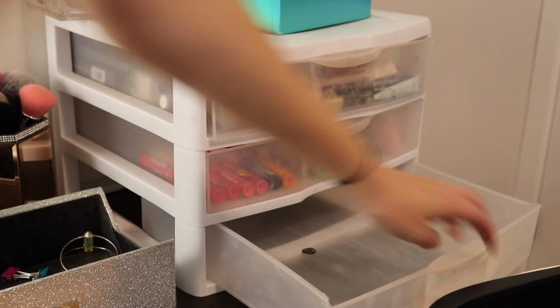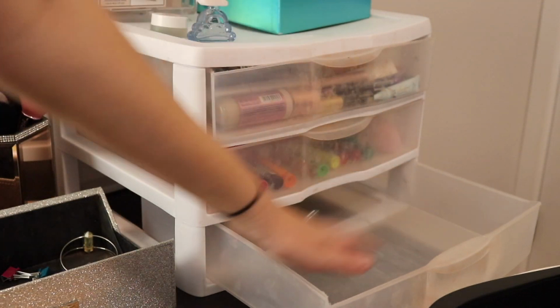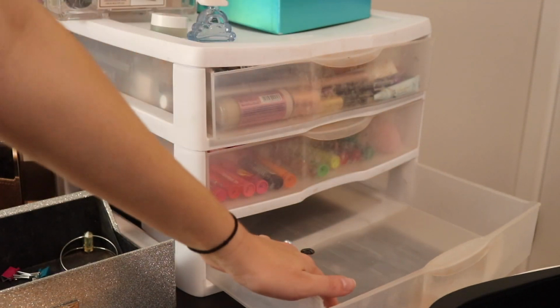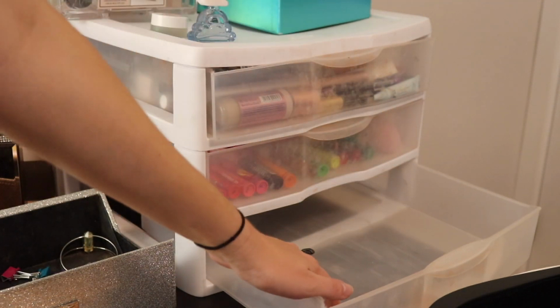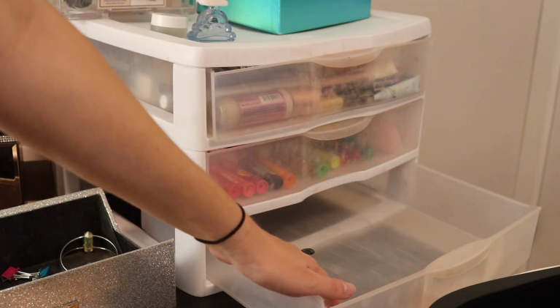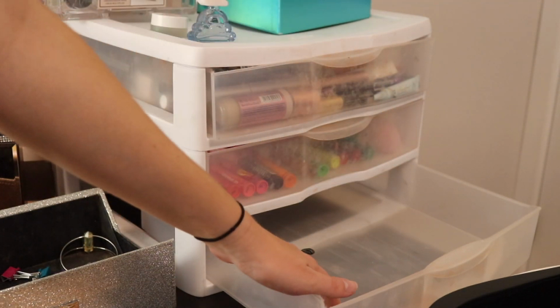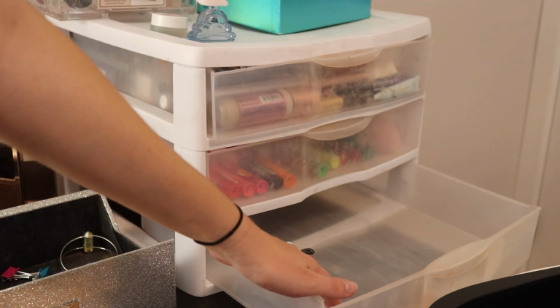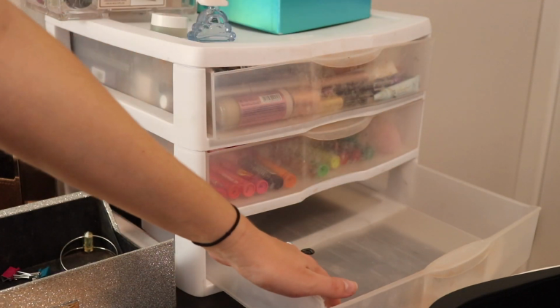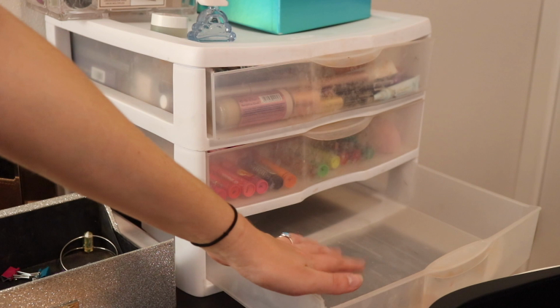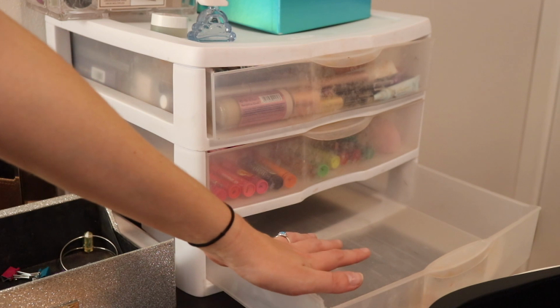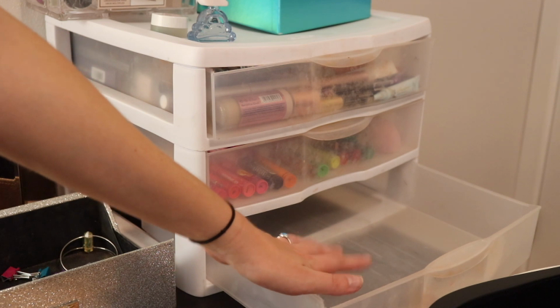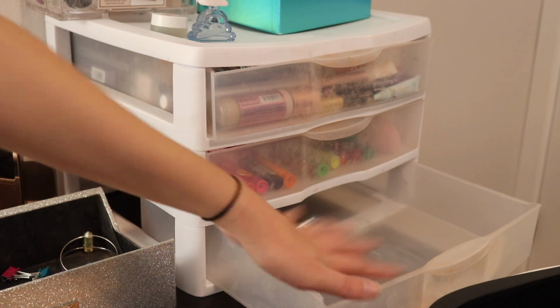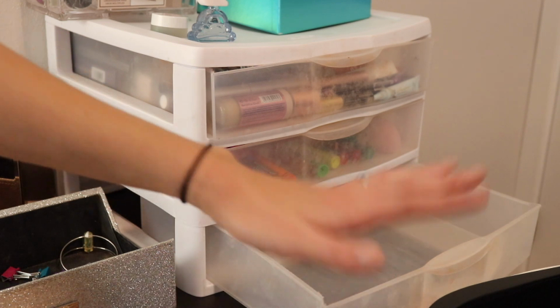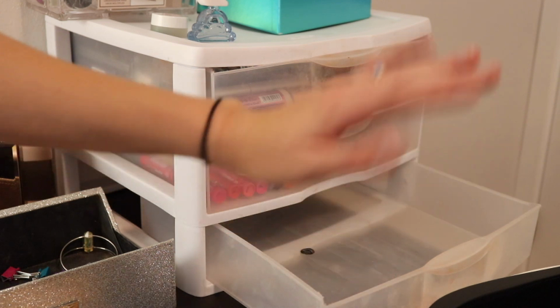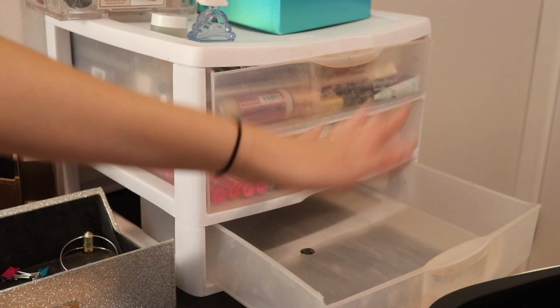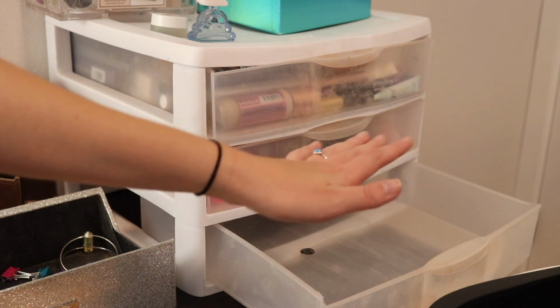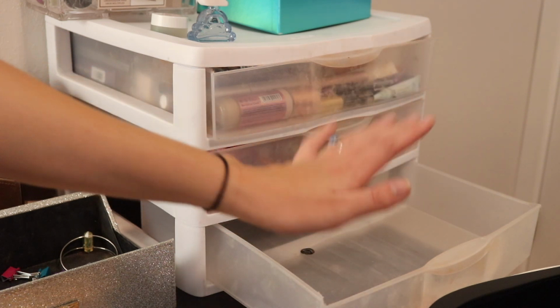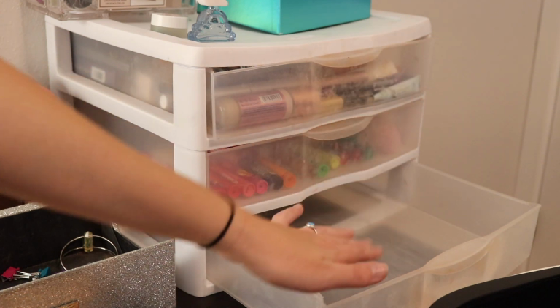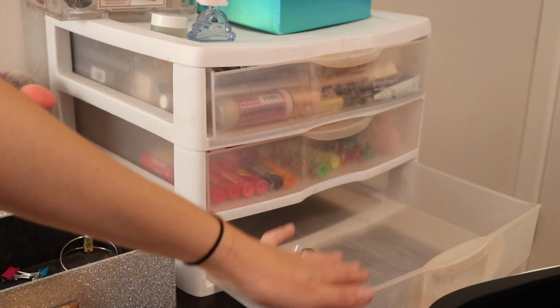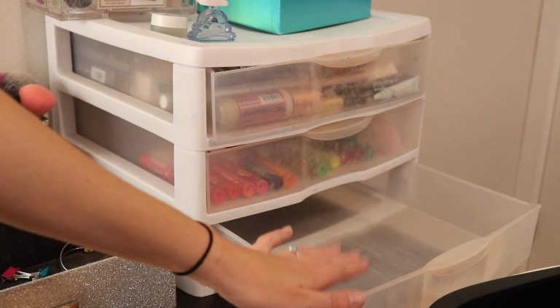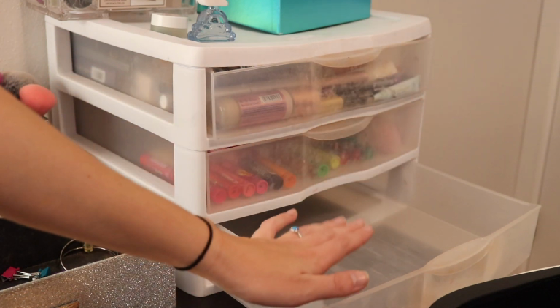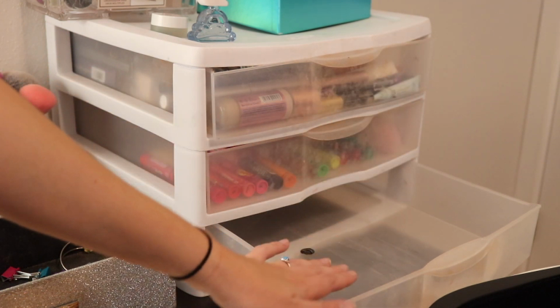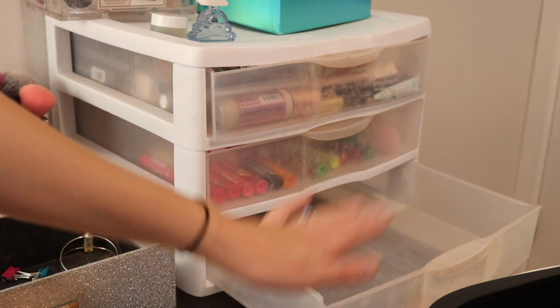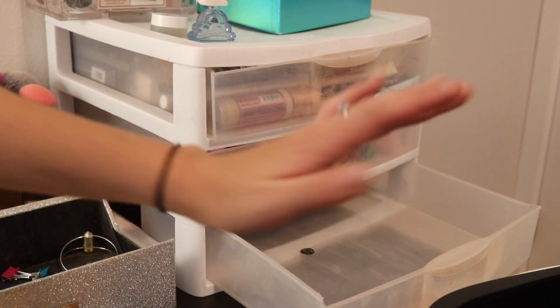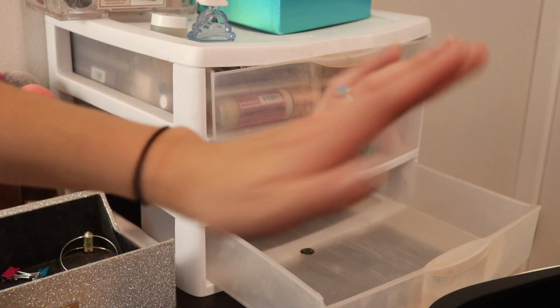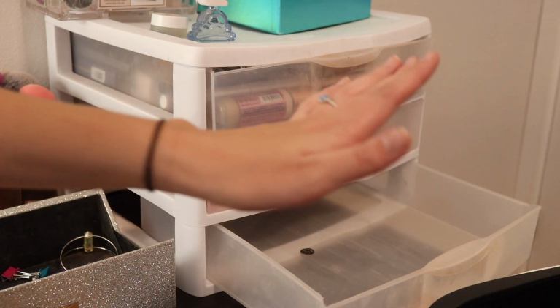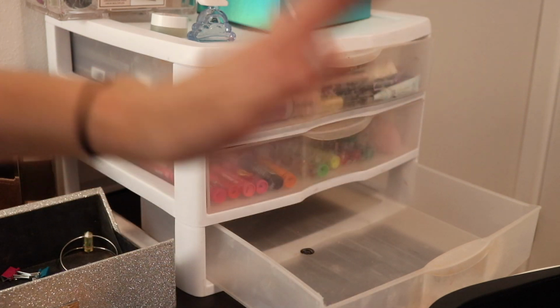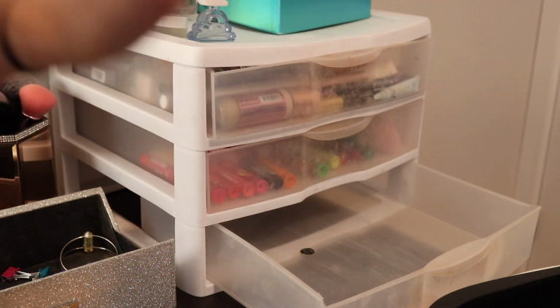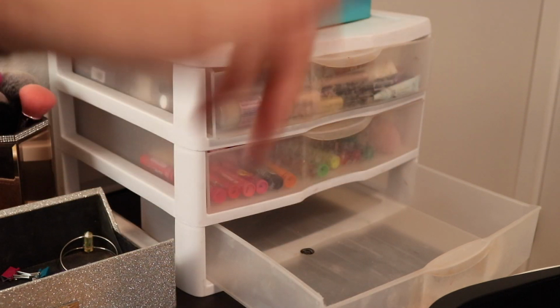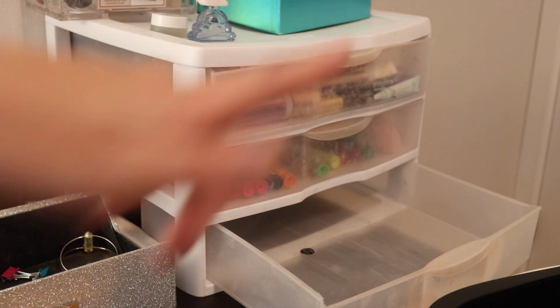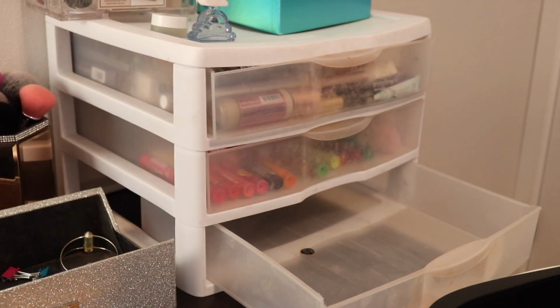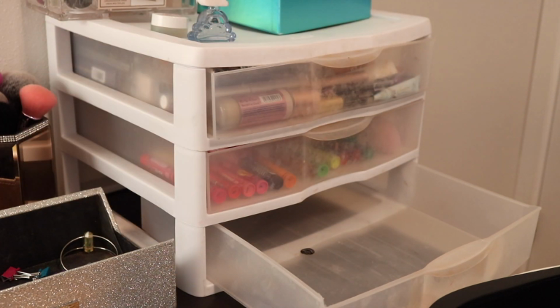Now I'm going to put all of our bullet lipsticks in here and we will organize them at a later time.